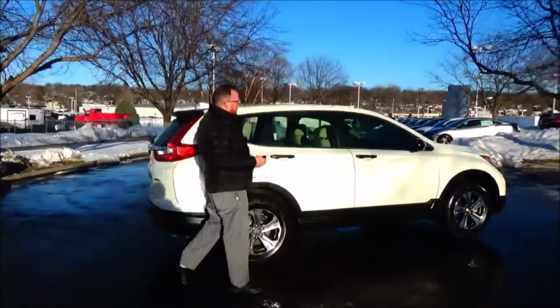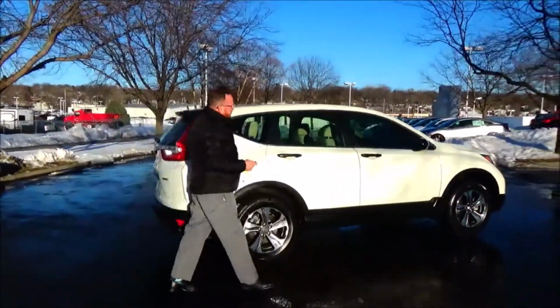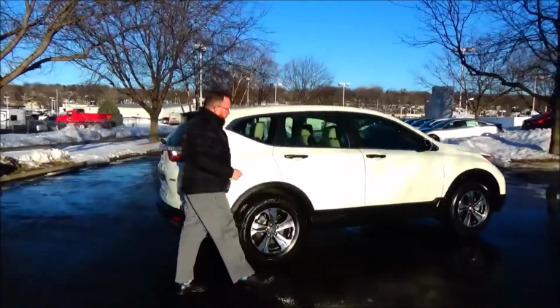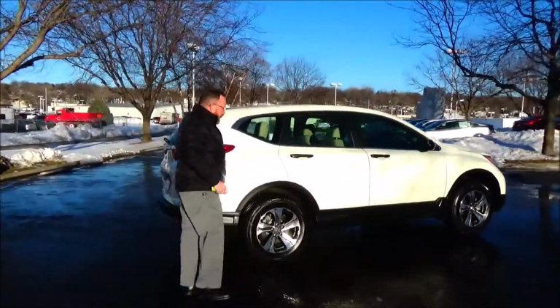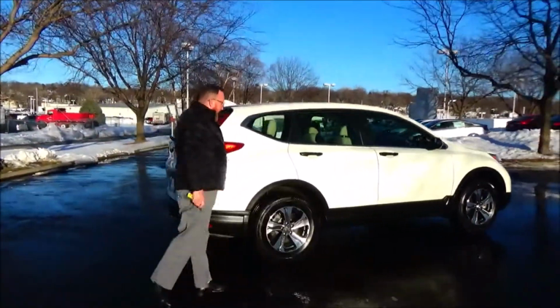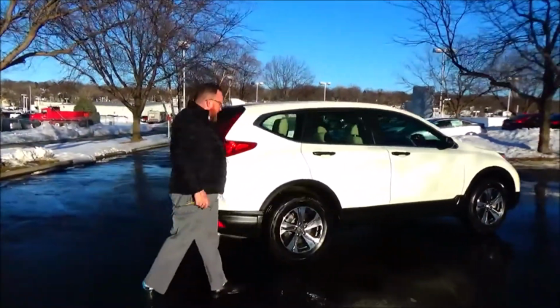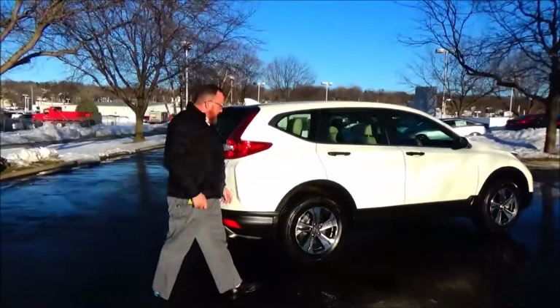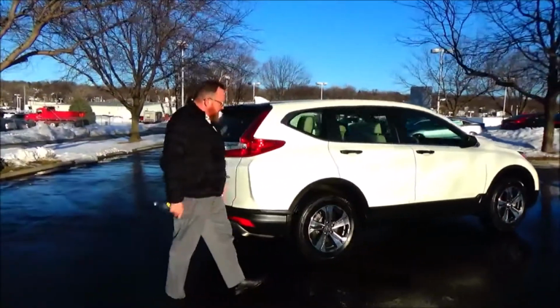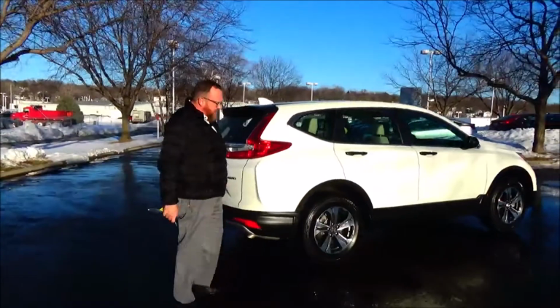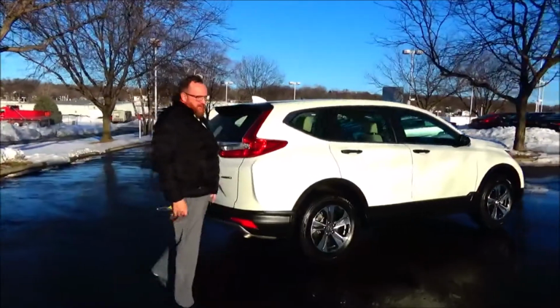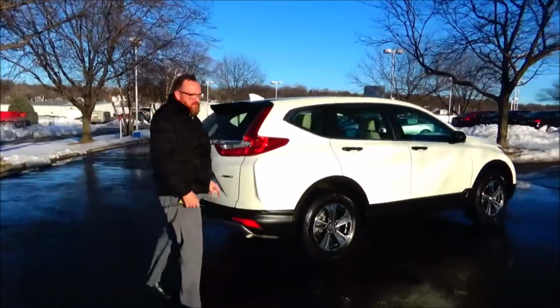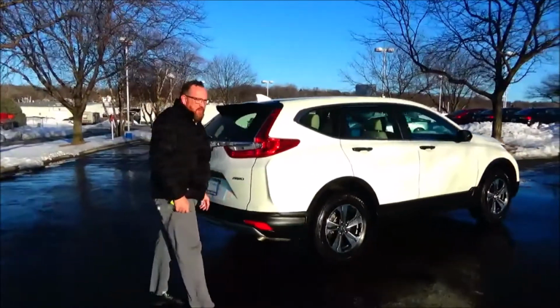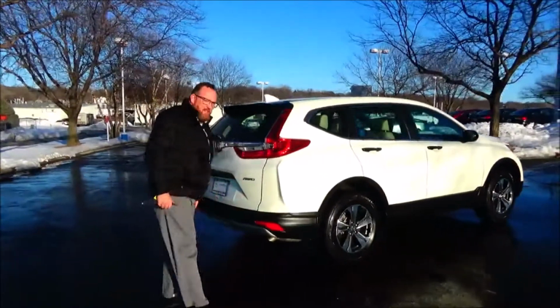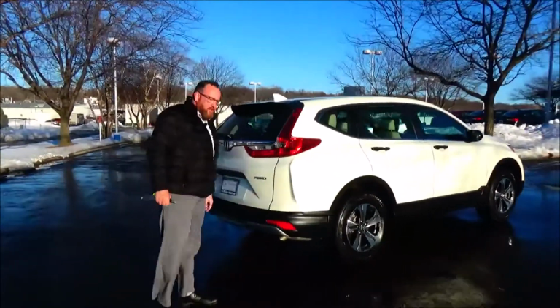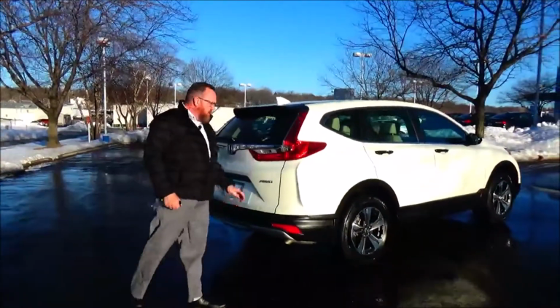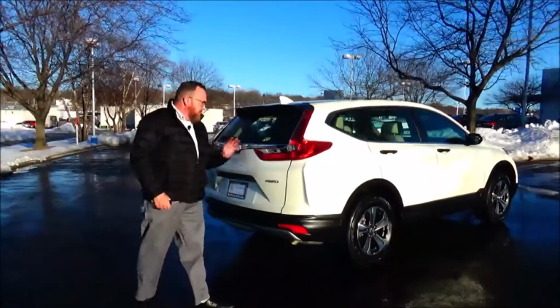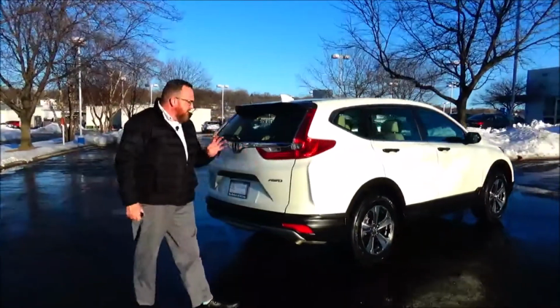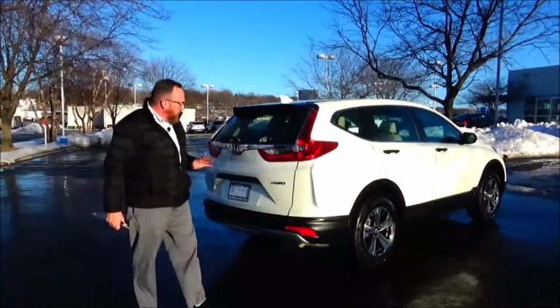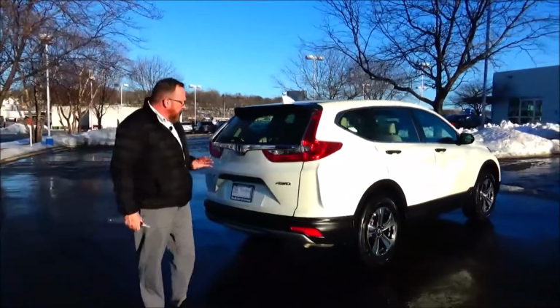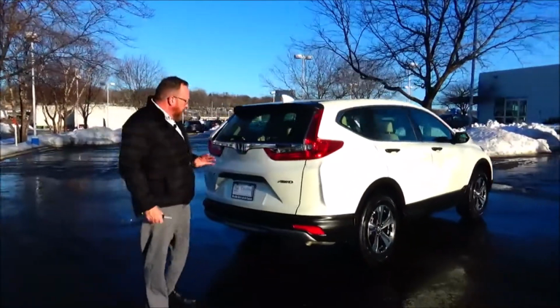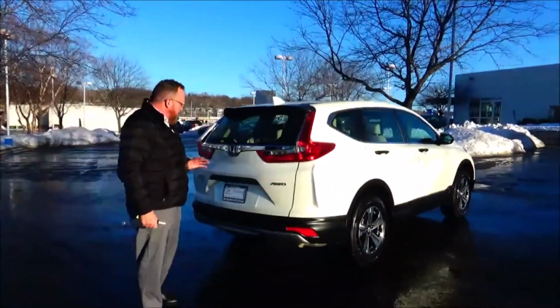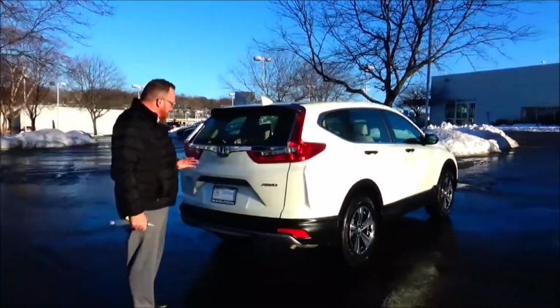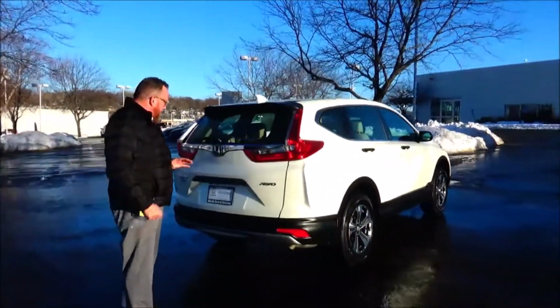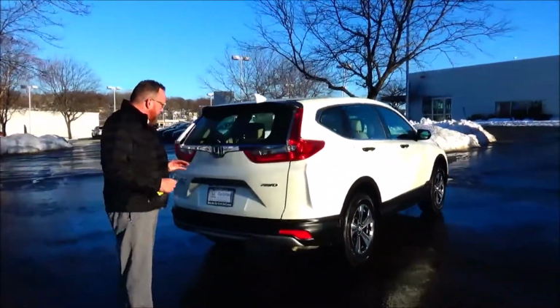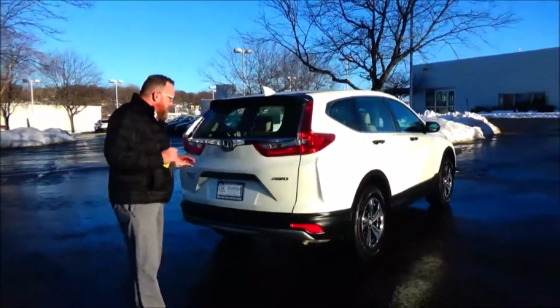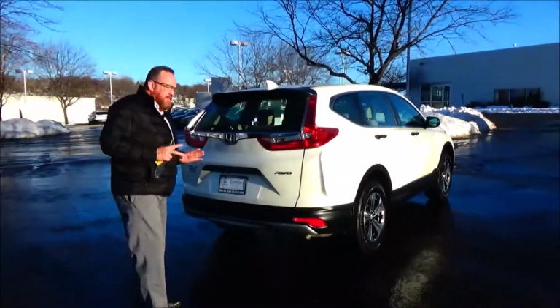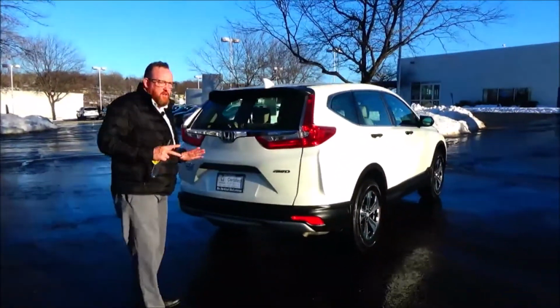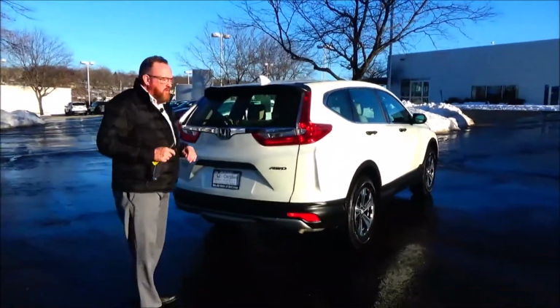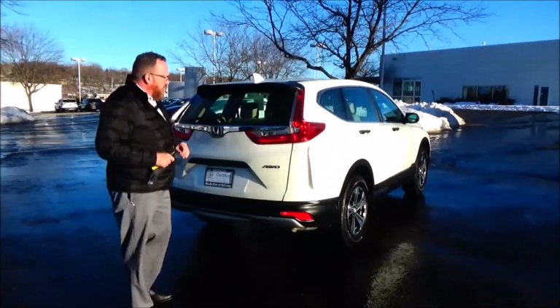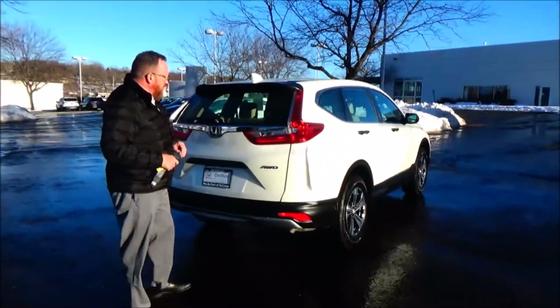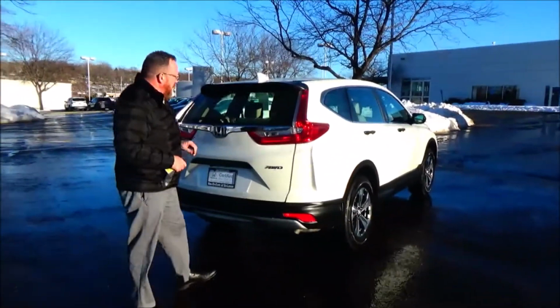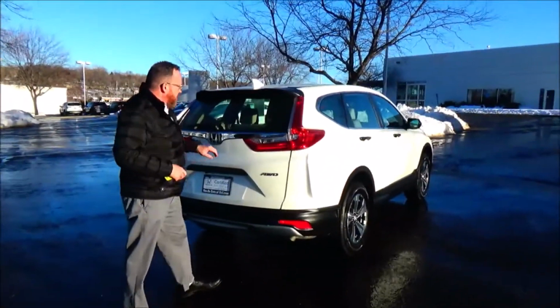This car has passed mechanical inspection and is being sold as a certified car, so you get the remainder of a four-year, 48,000-mile bumper-to-bumper warranty and seven-year, 100,000-mile powertrain warranty.